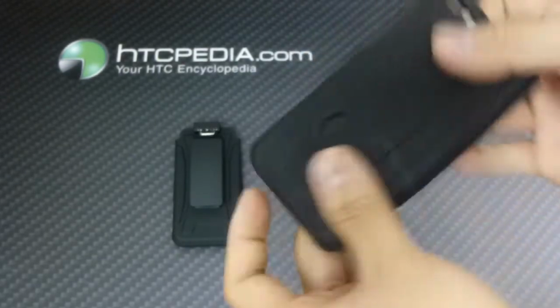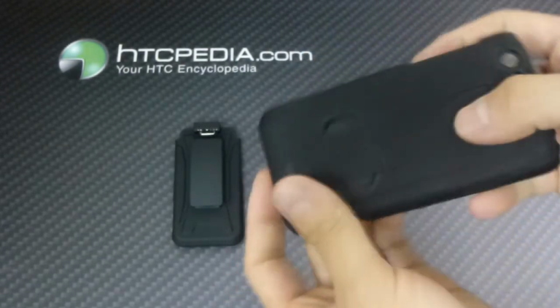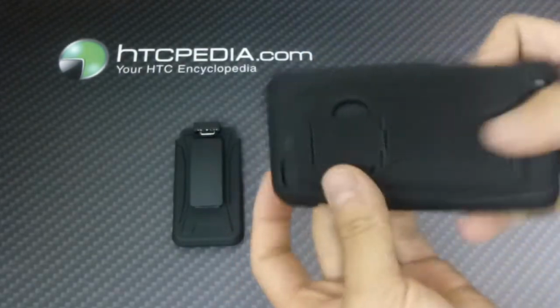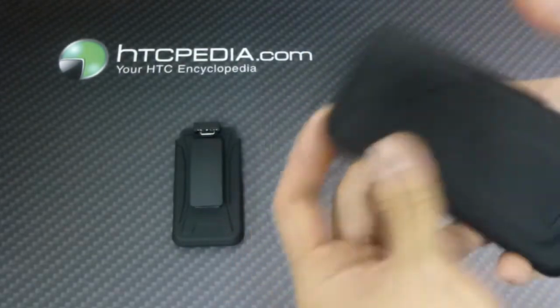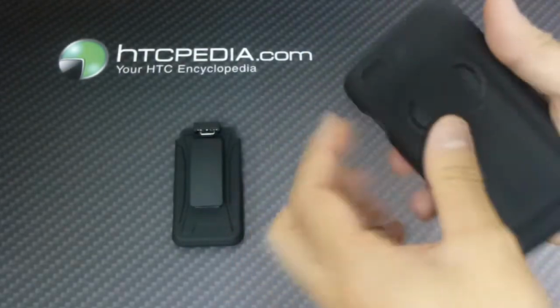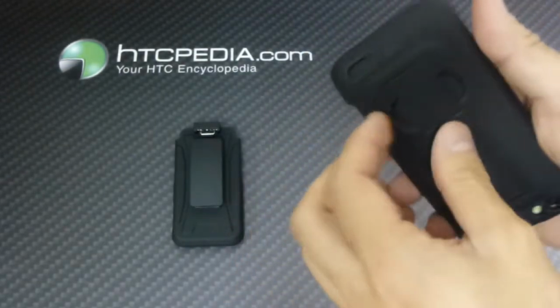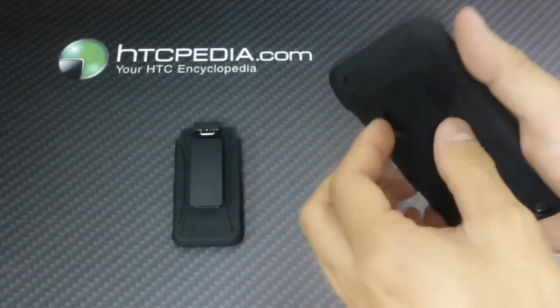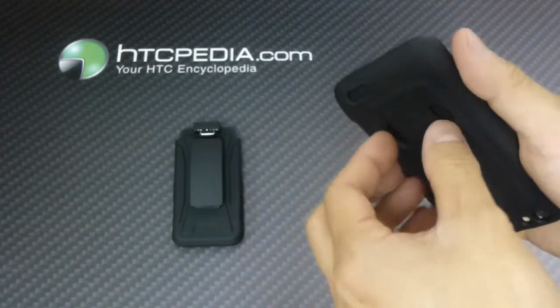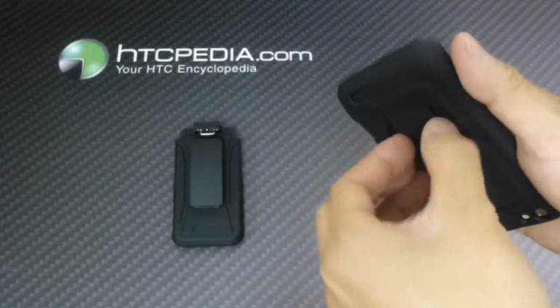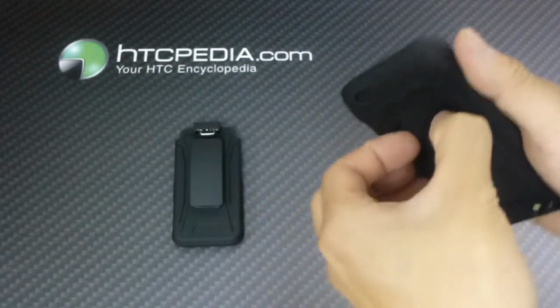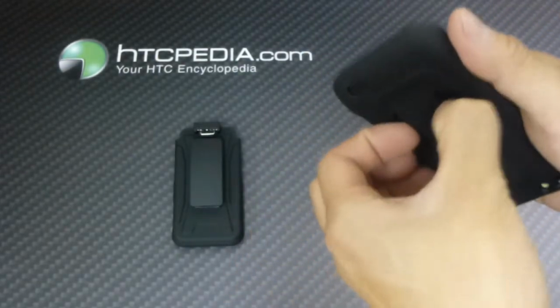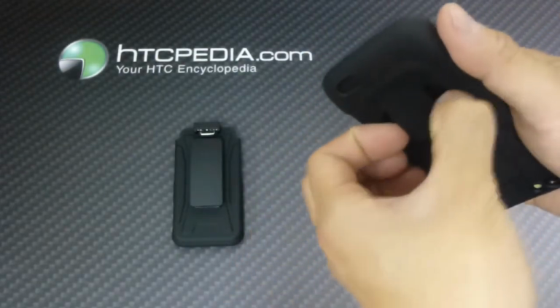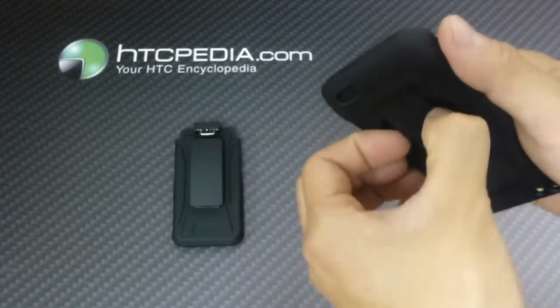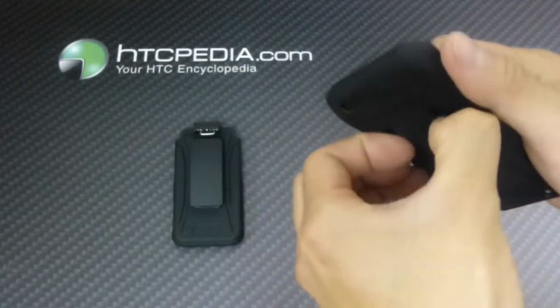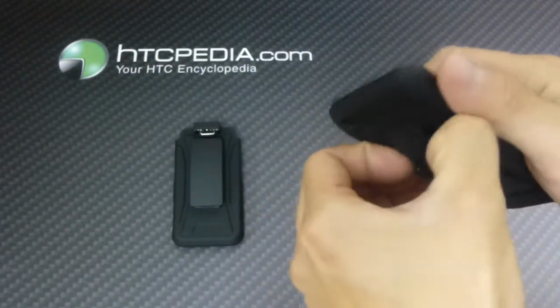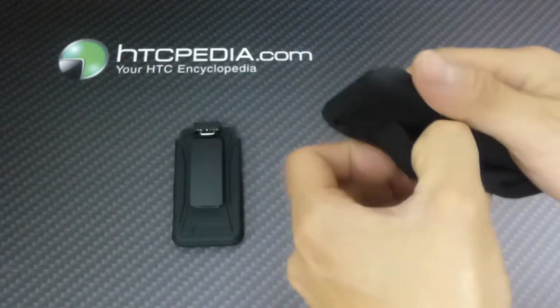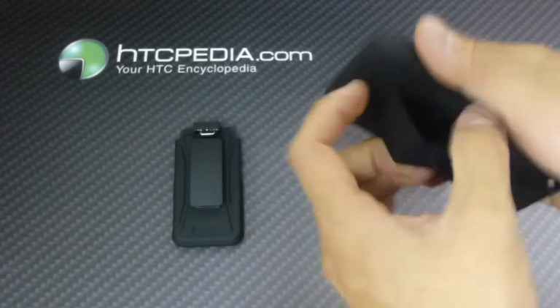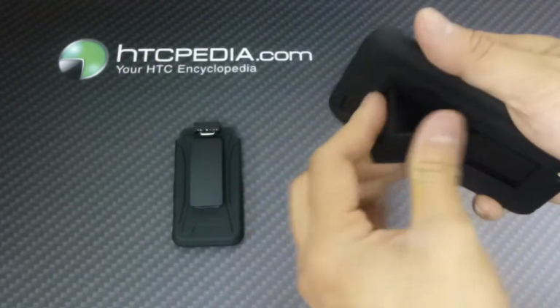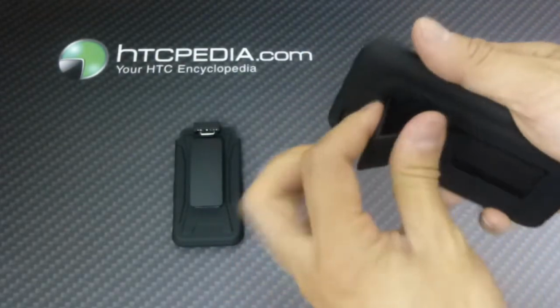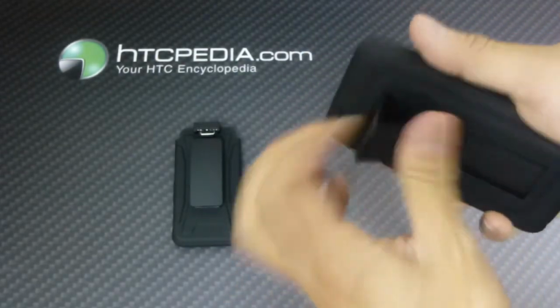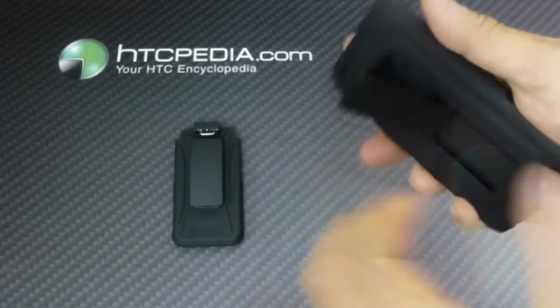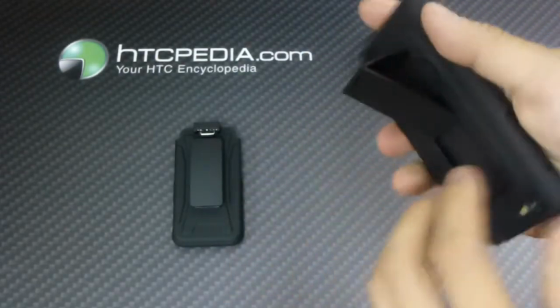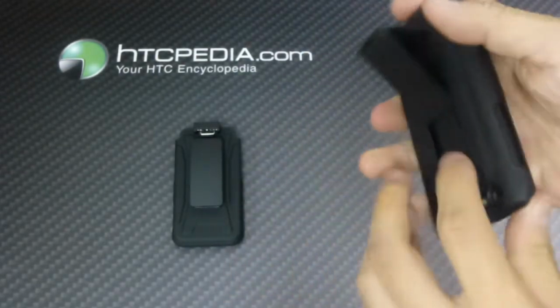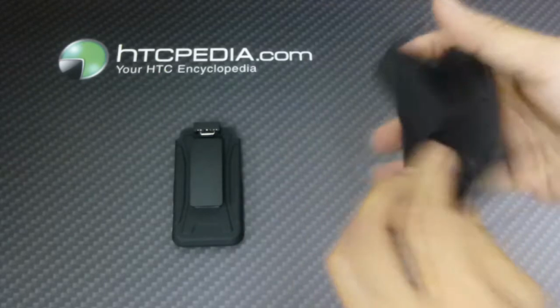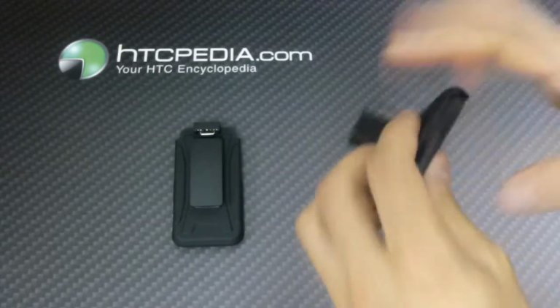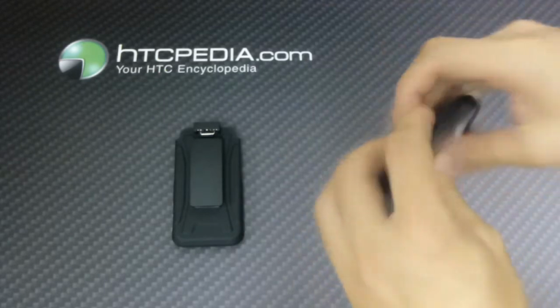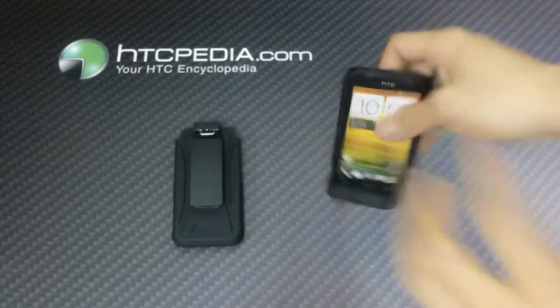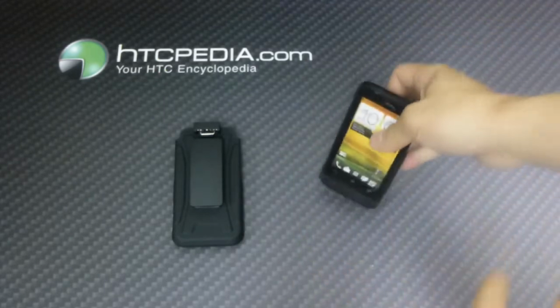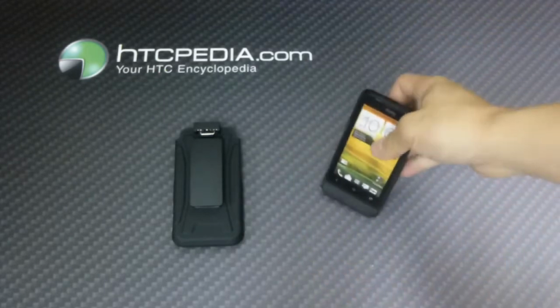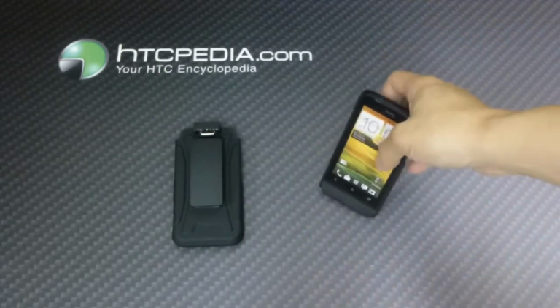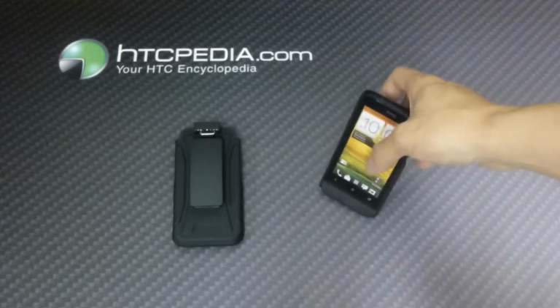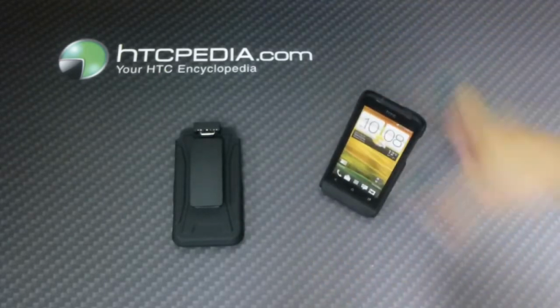It does have a kickstand though, so we'll just pull this back — nice little kickstand.